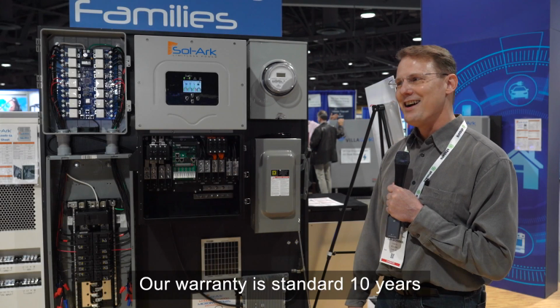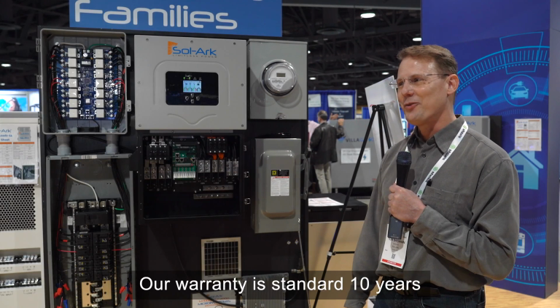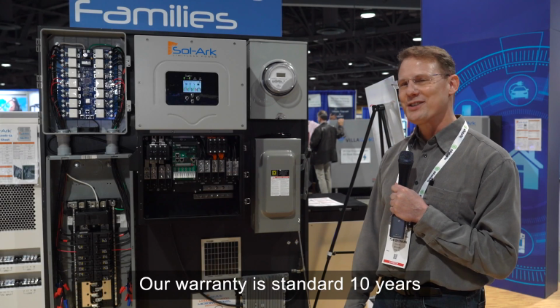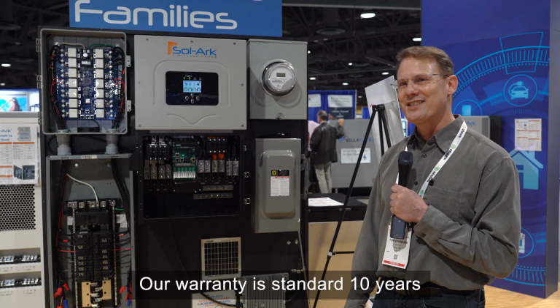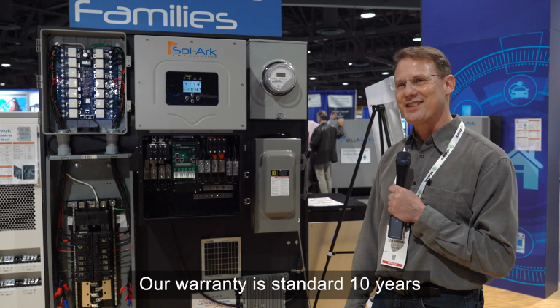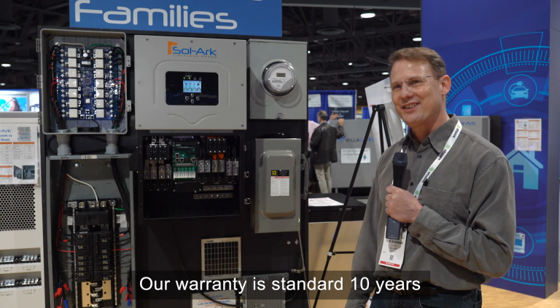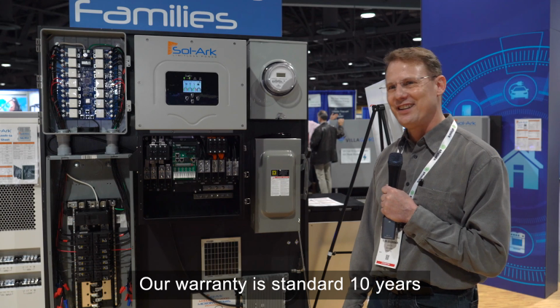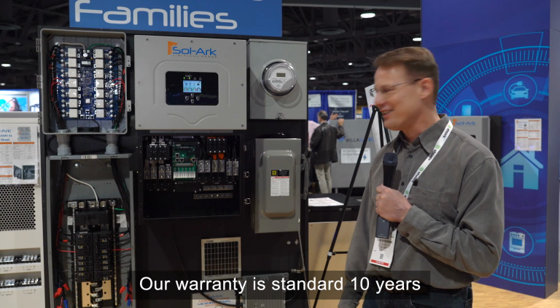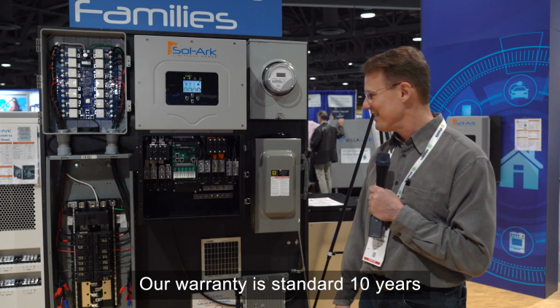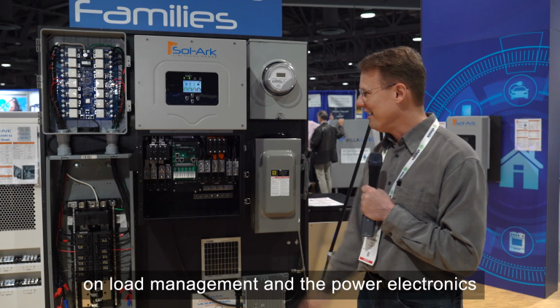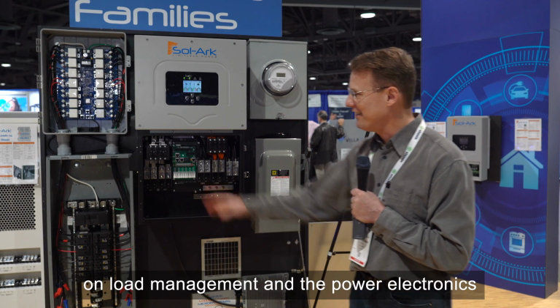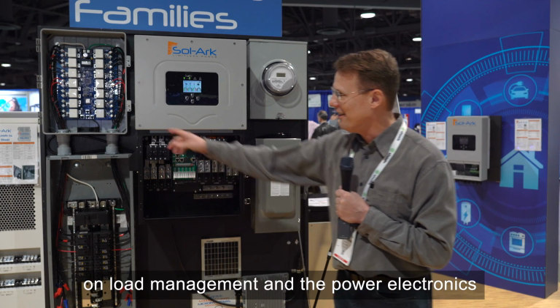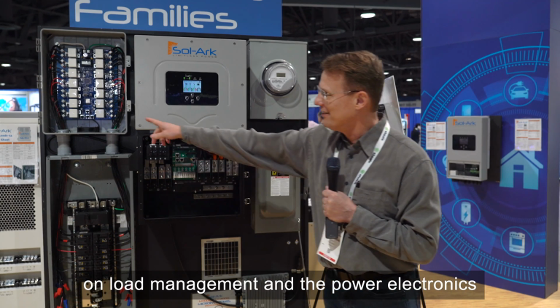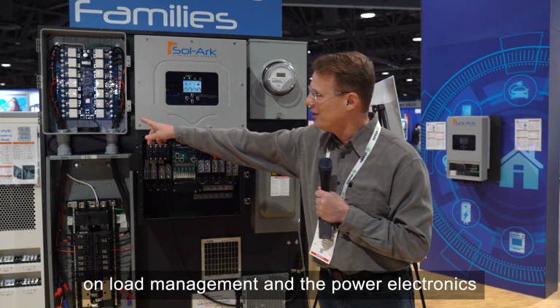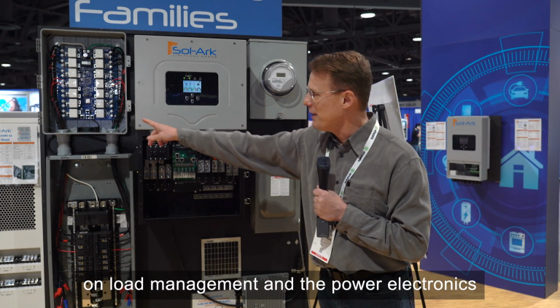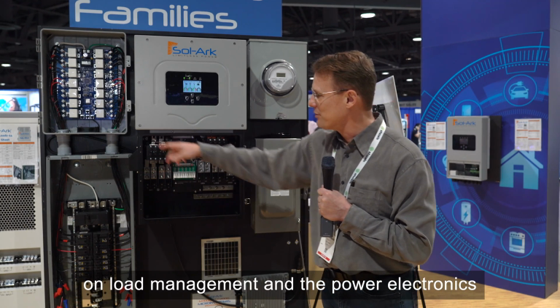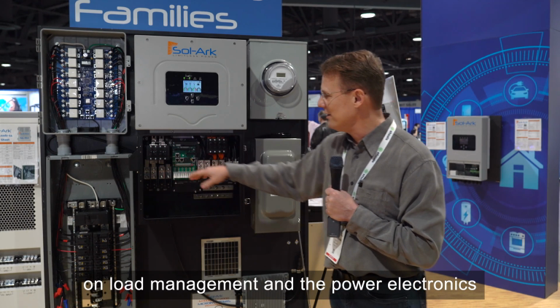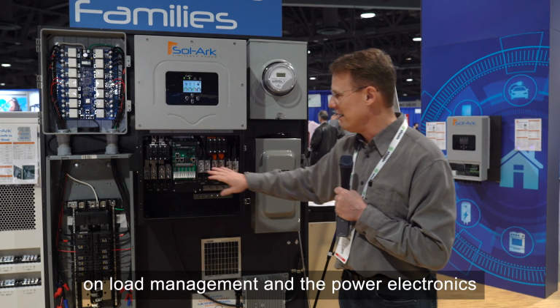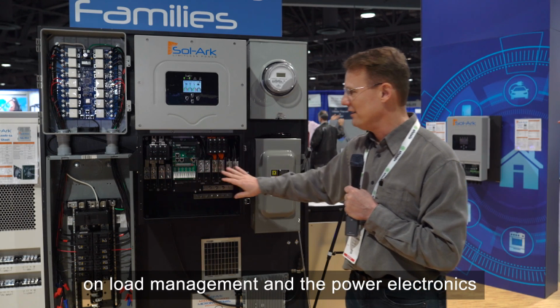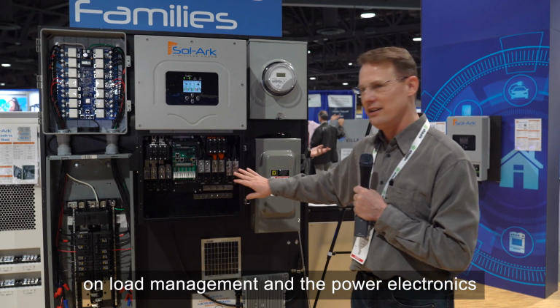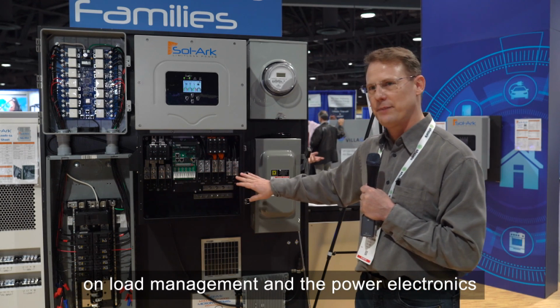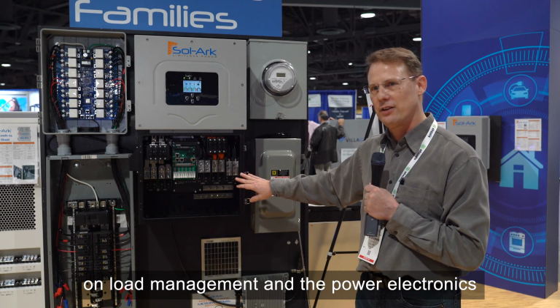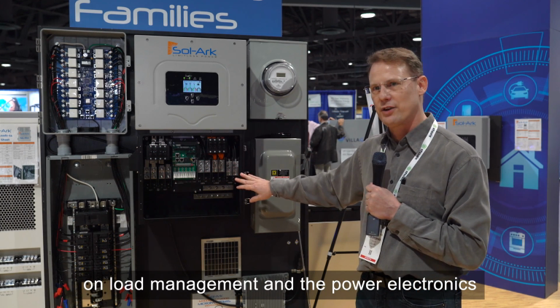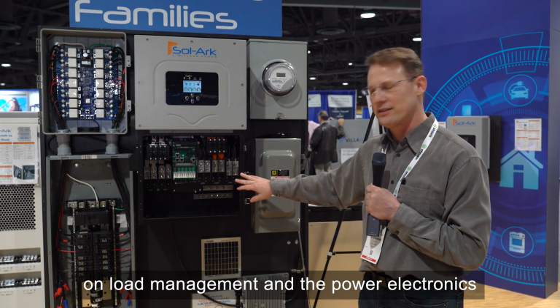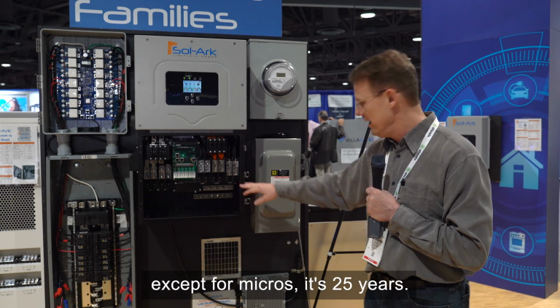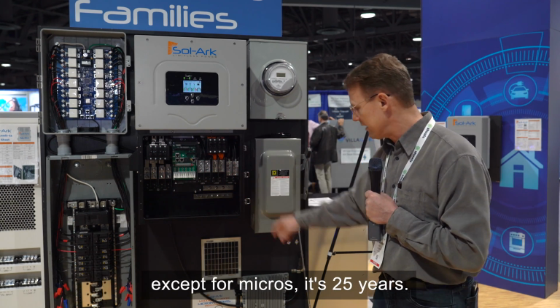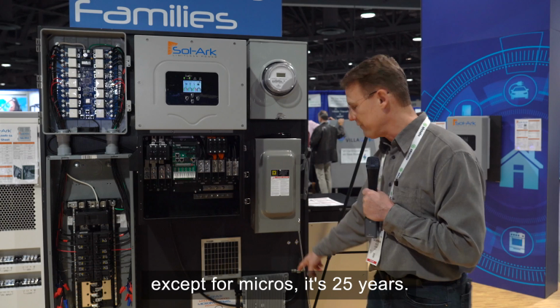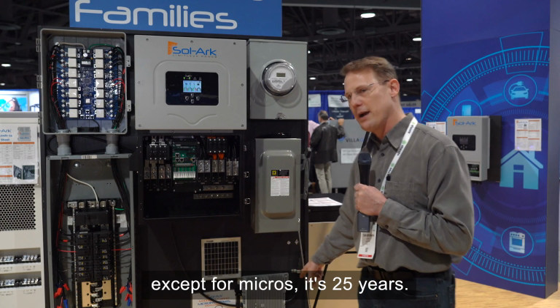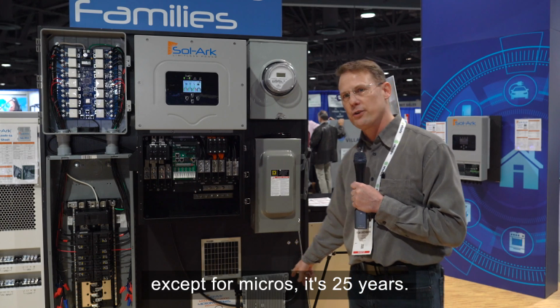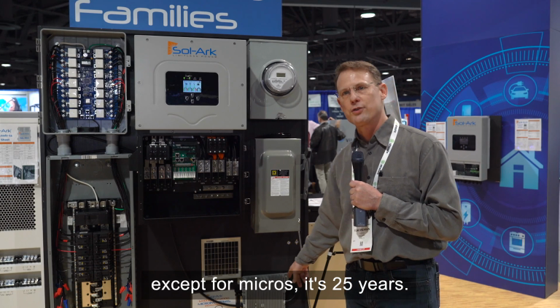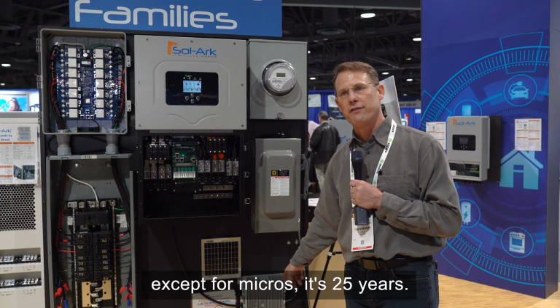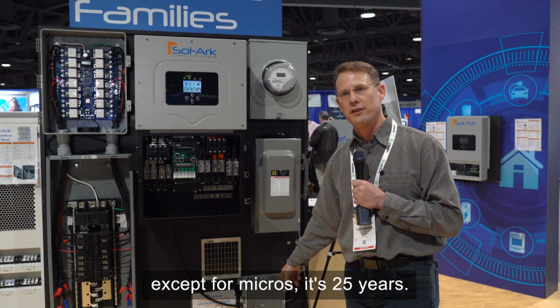Our warranty is standard 10 years on load management and the power electronics, except for micros which is 25 years.